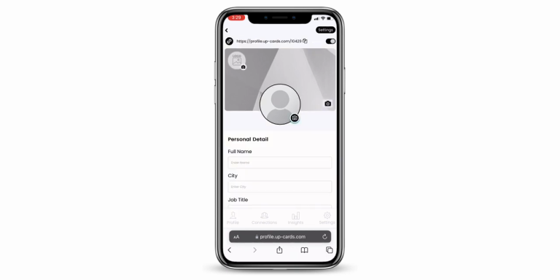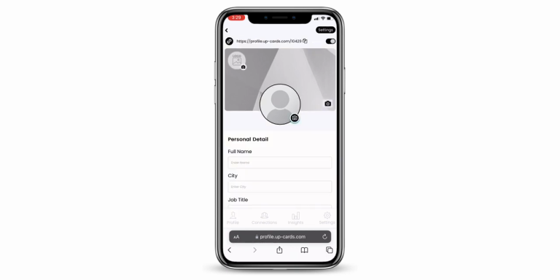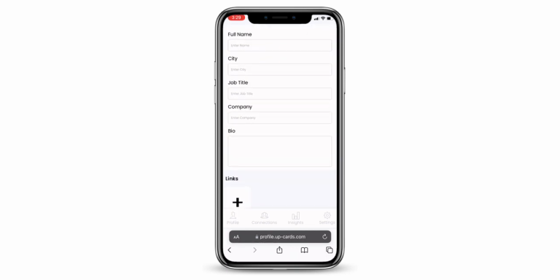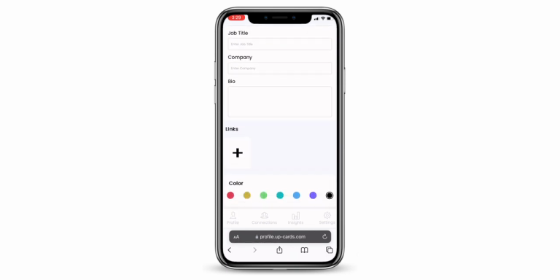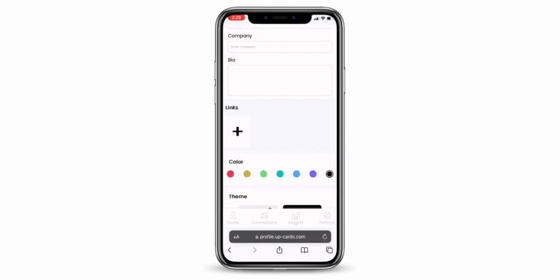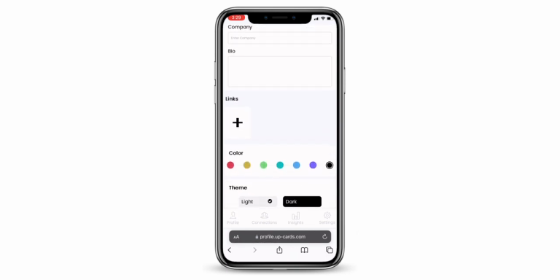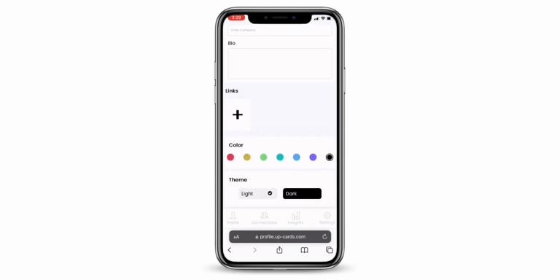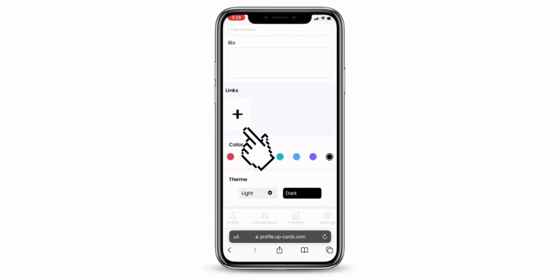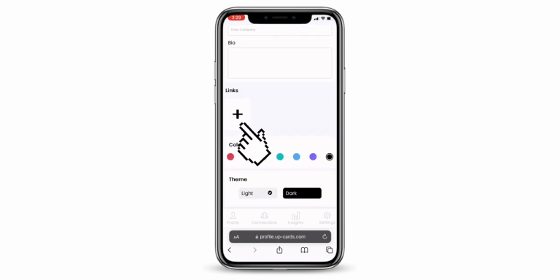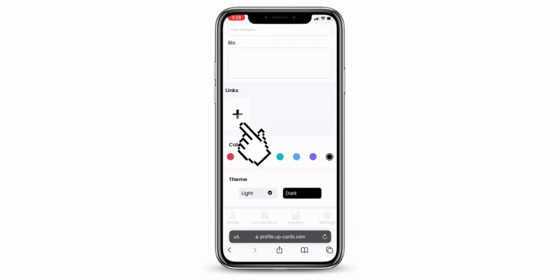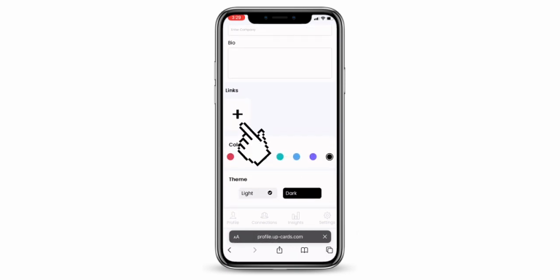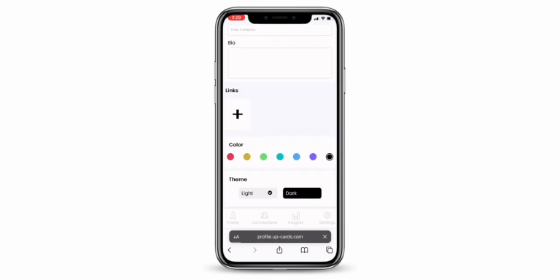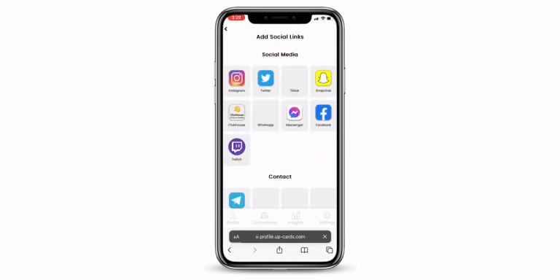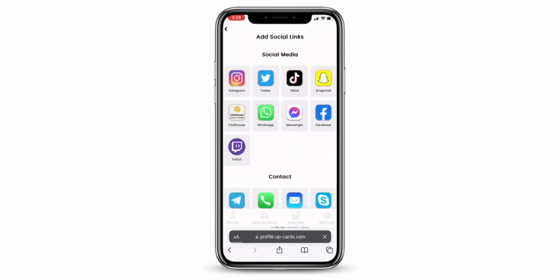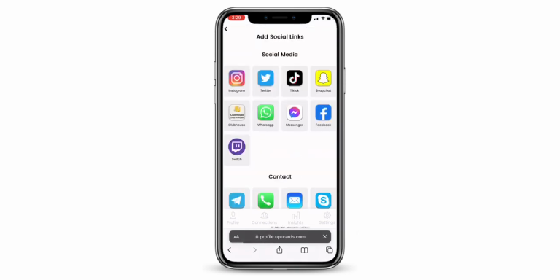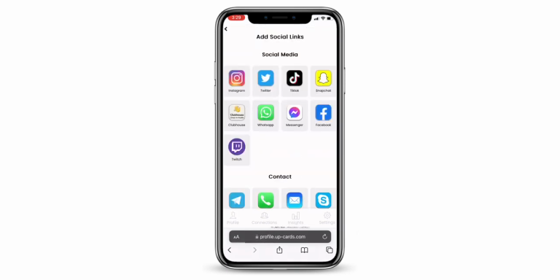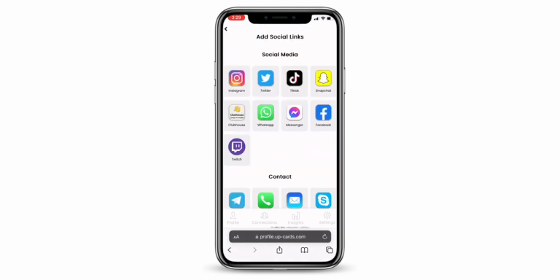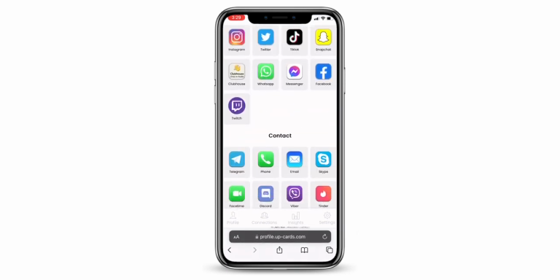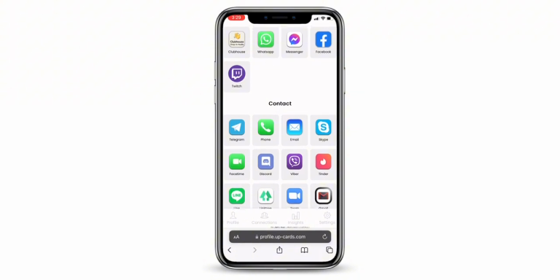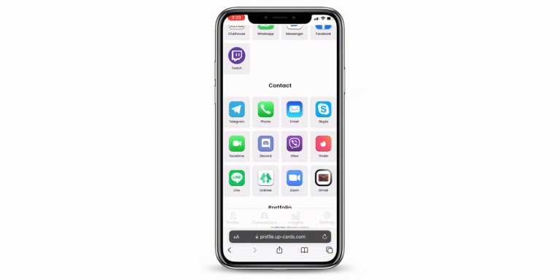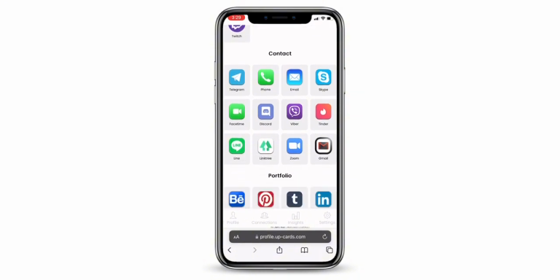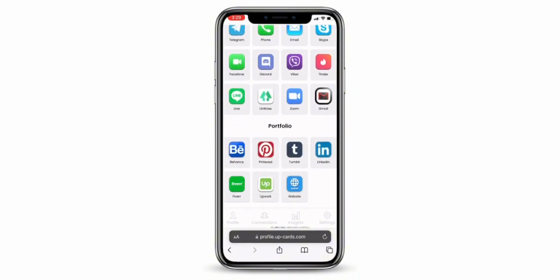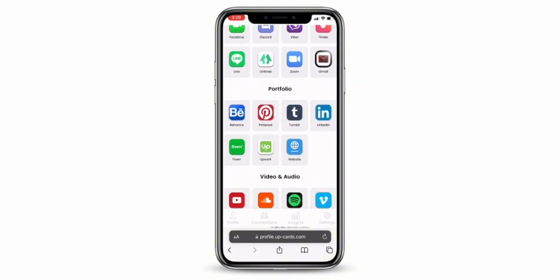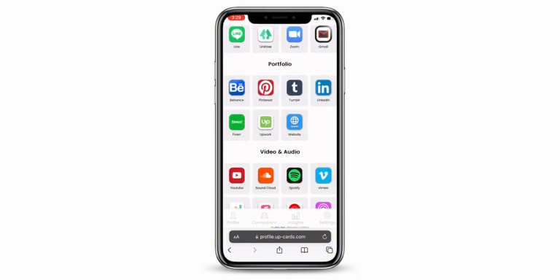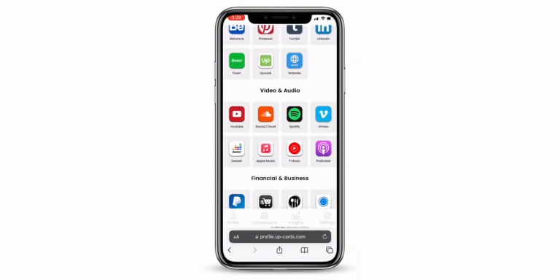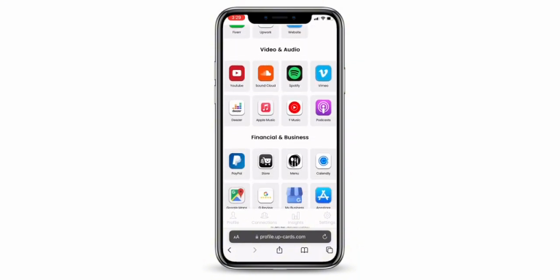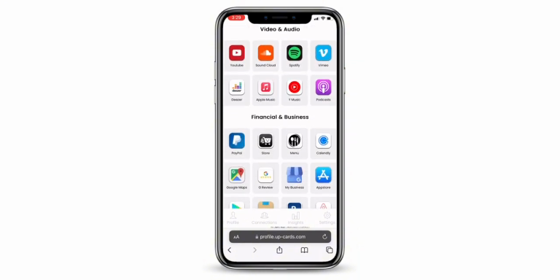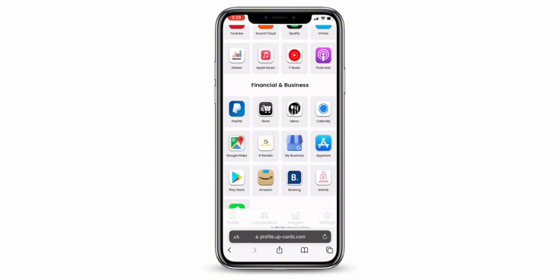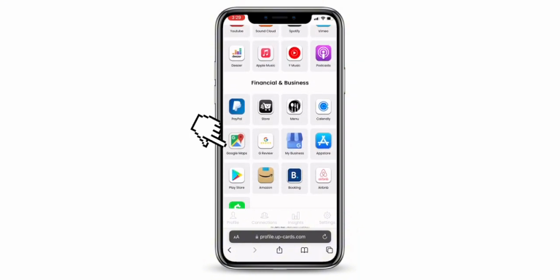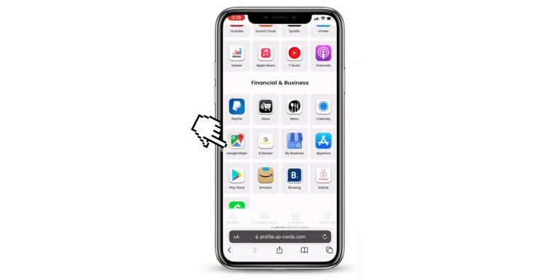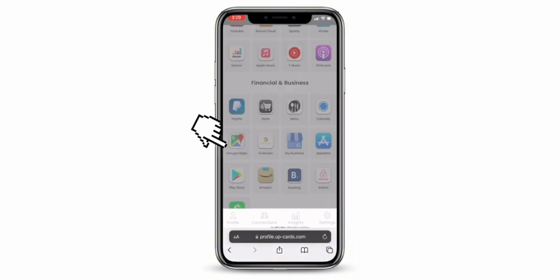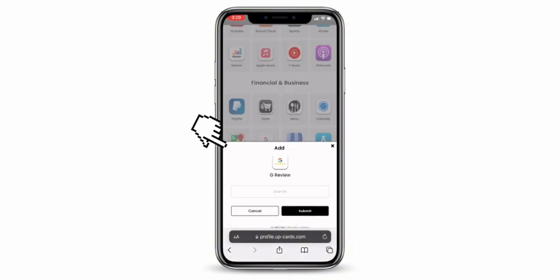Now, scroll down and click on the links button. Here, find the Google Review logo at the end of this page.